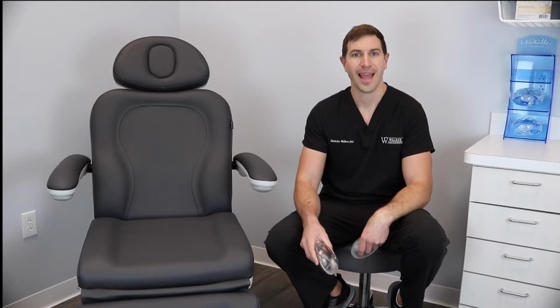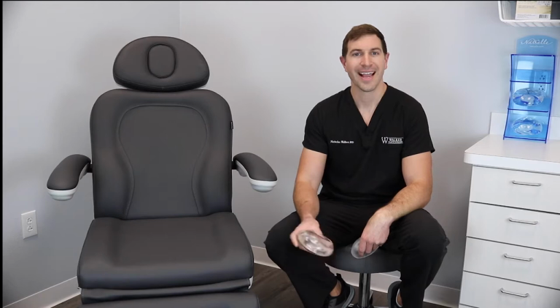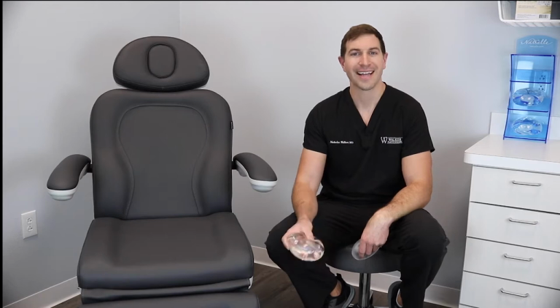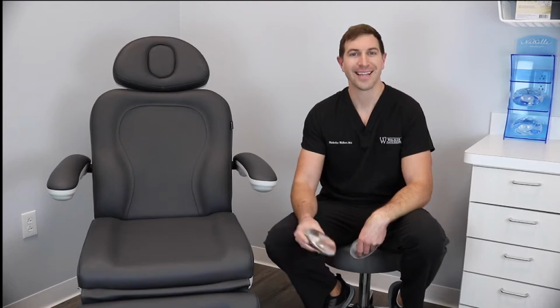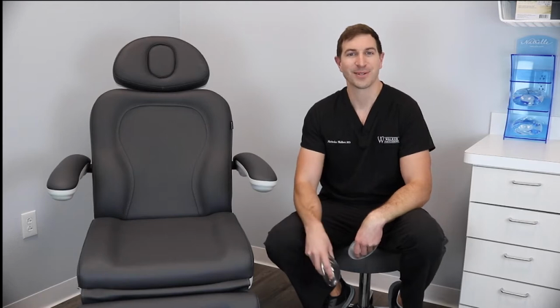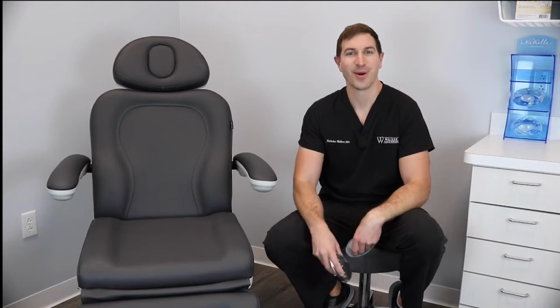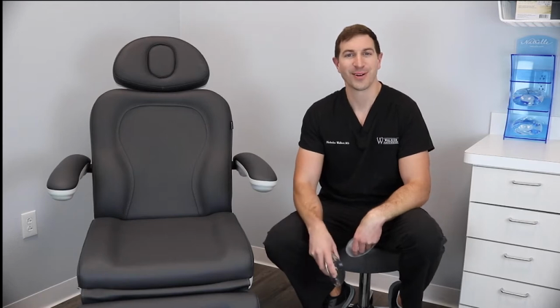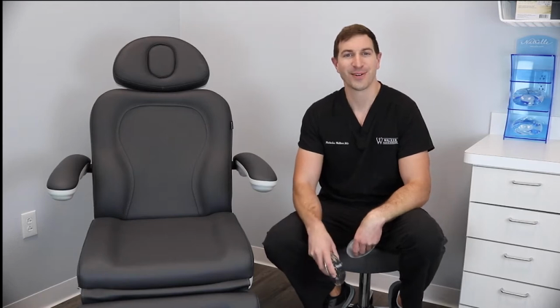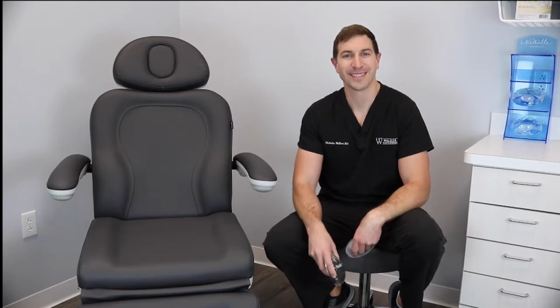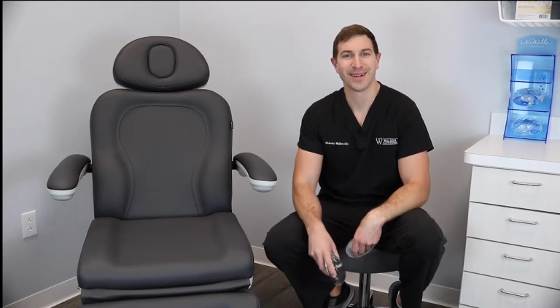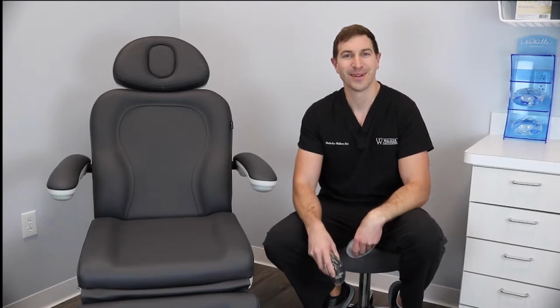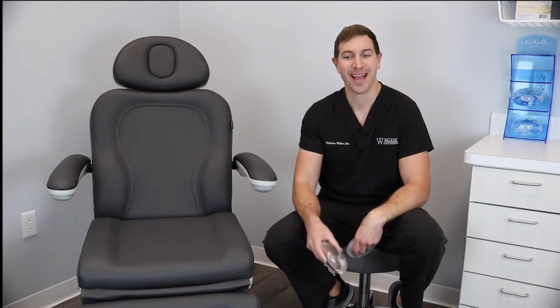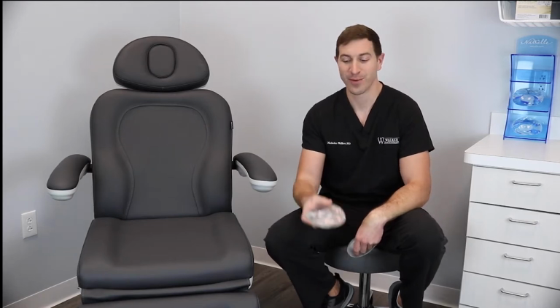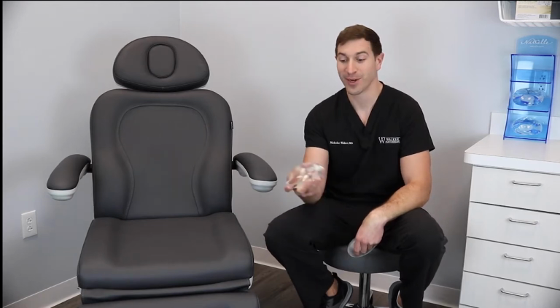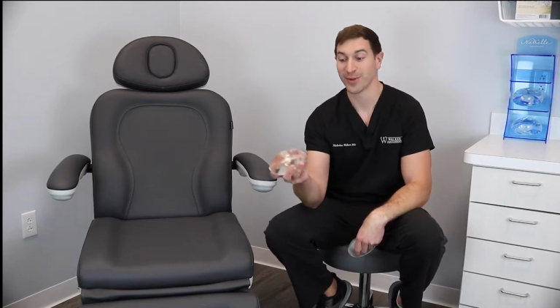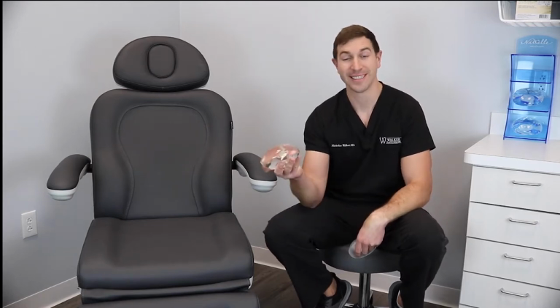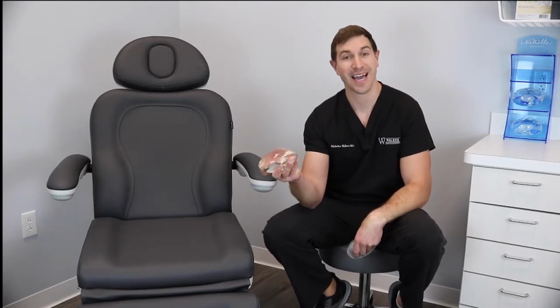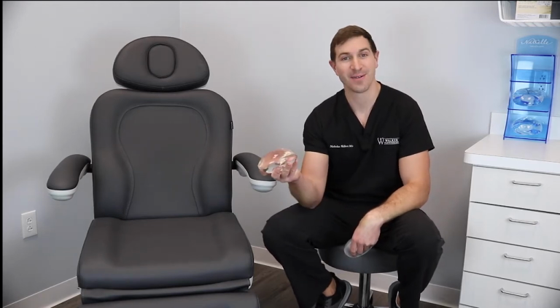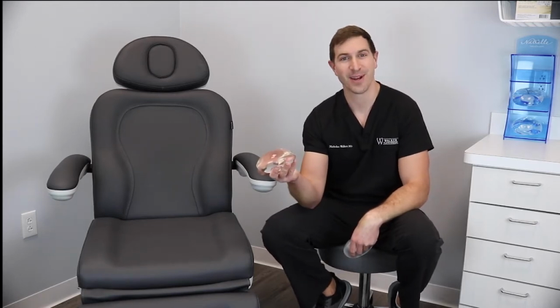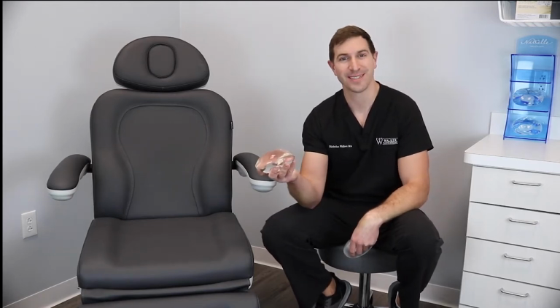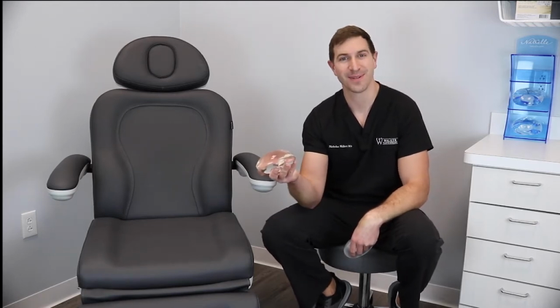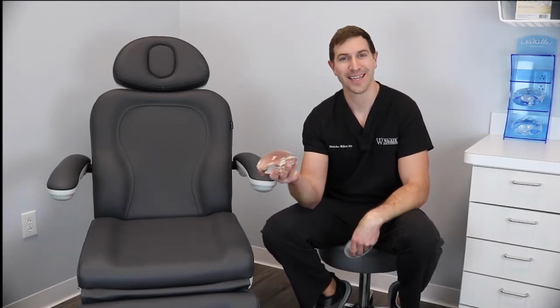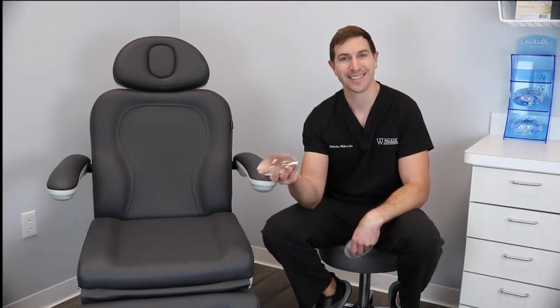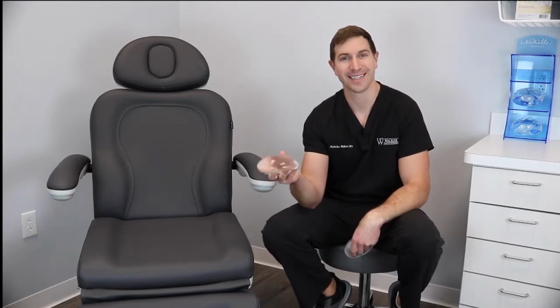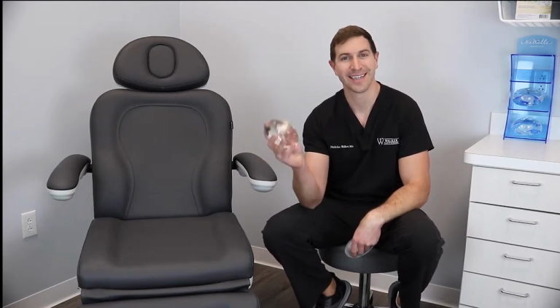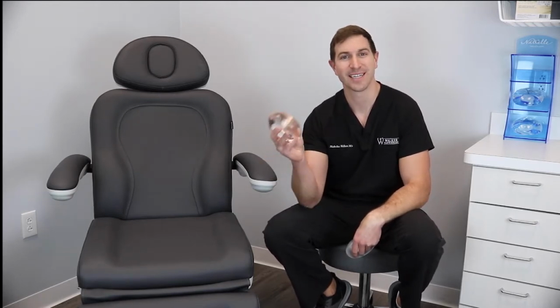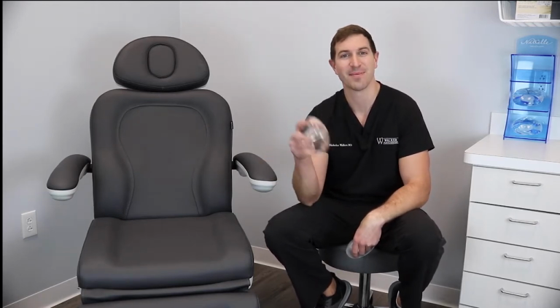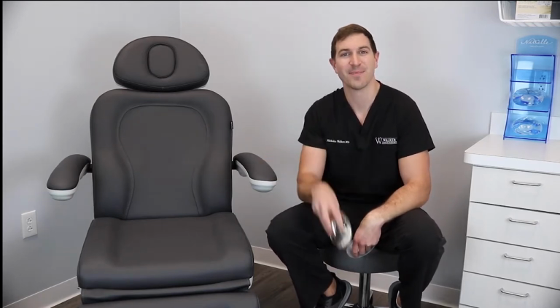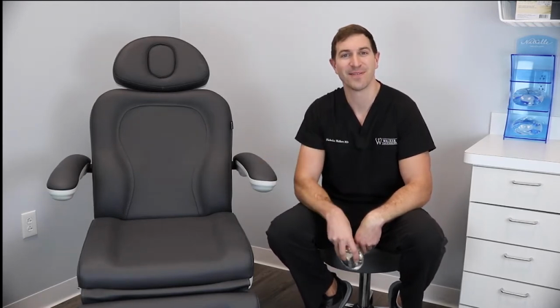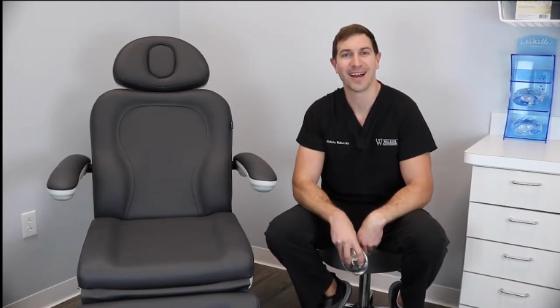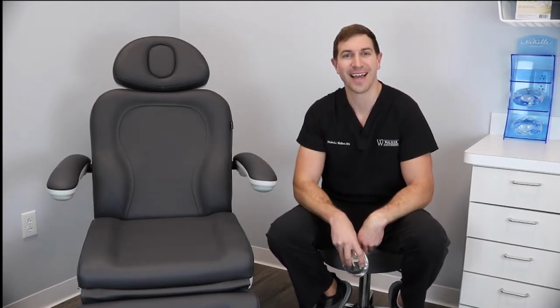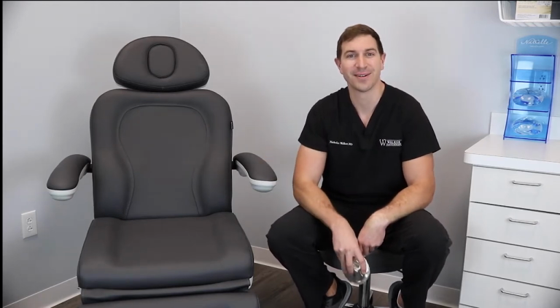Hey guys, Dr. Walker here. Ever wonder what's inside of a breast implant? Let's cut them open and find out.